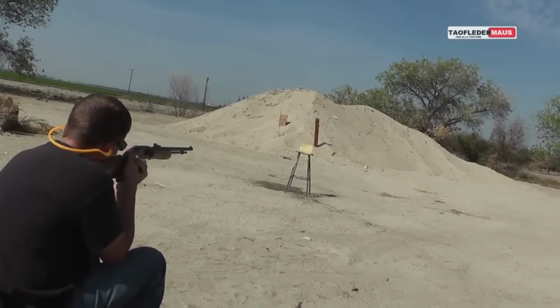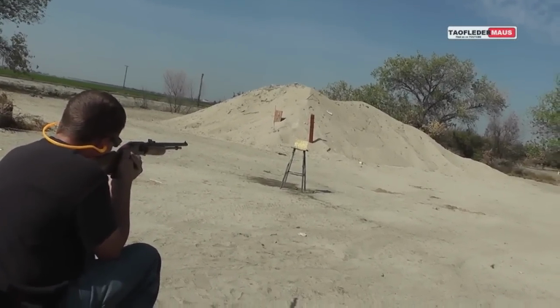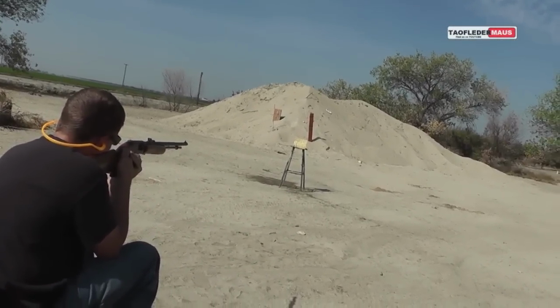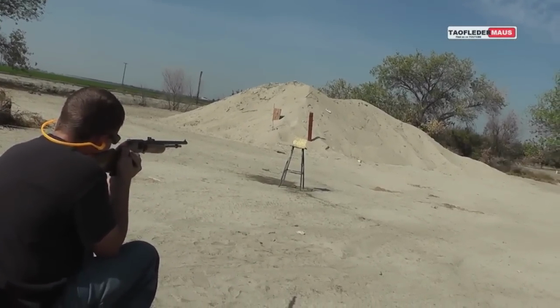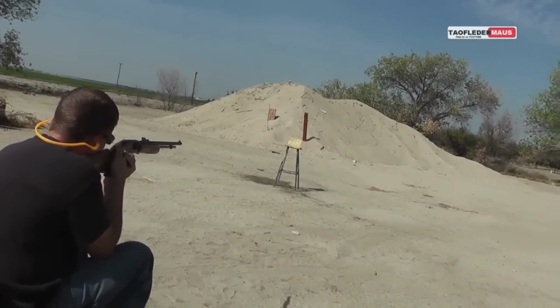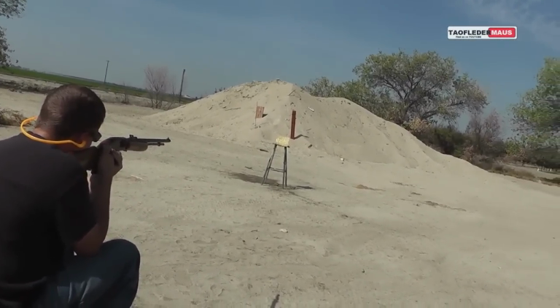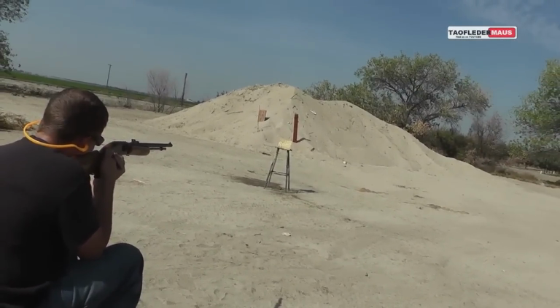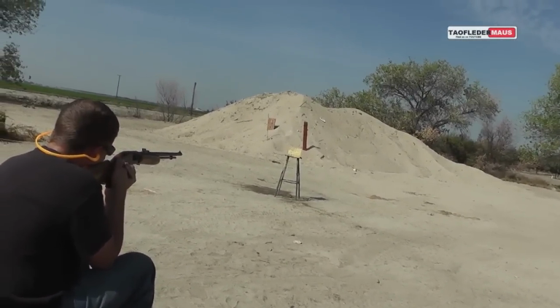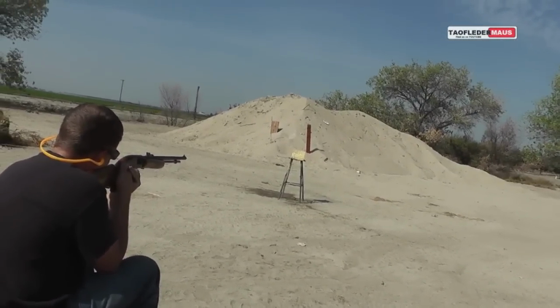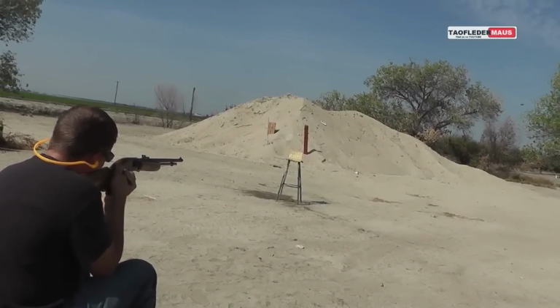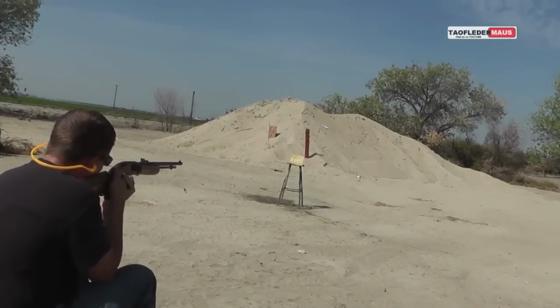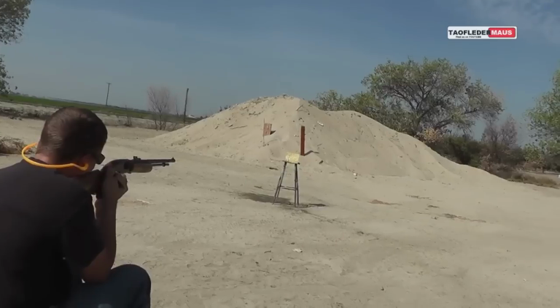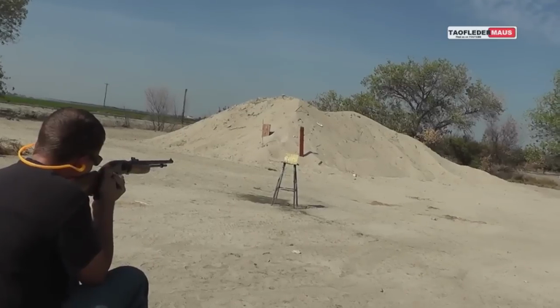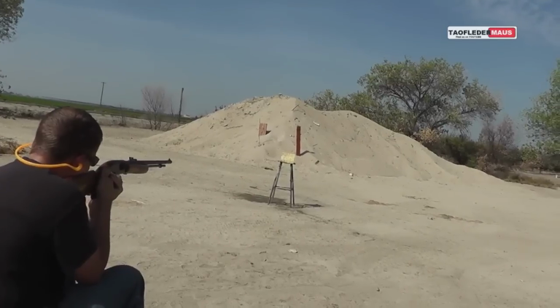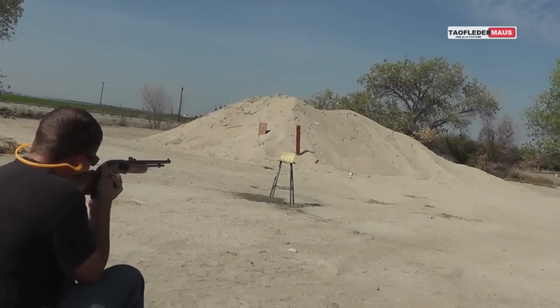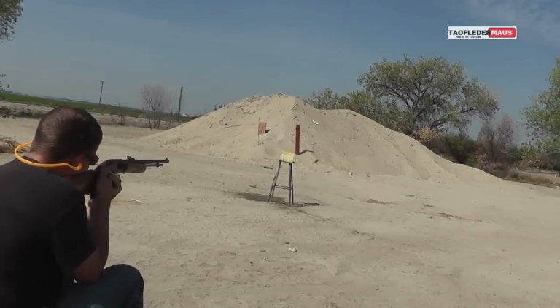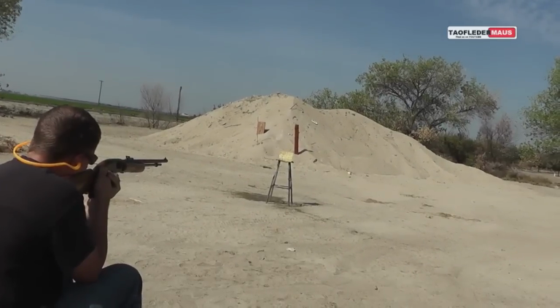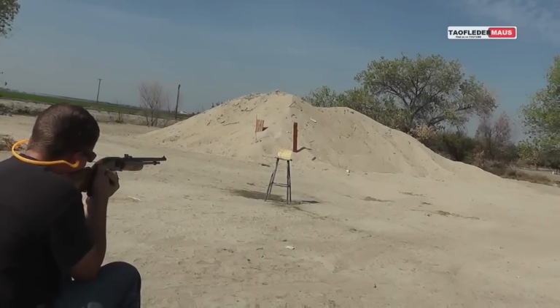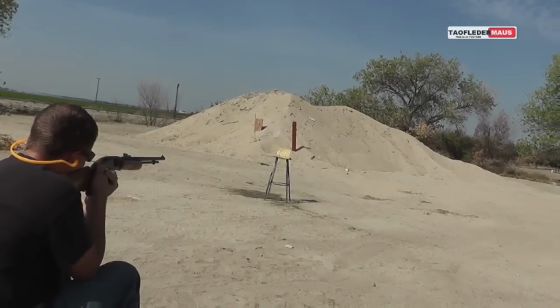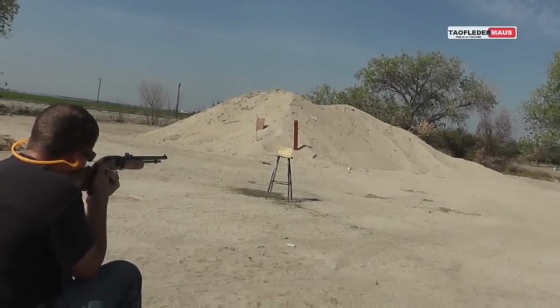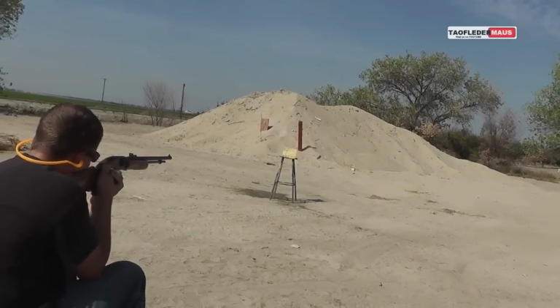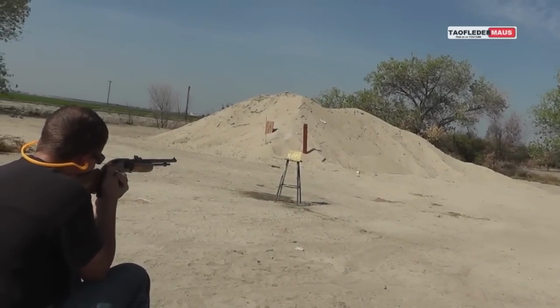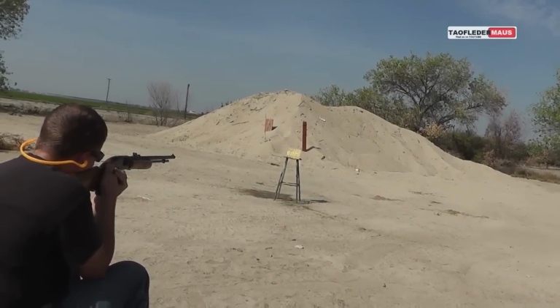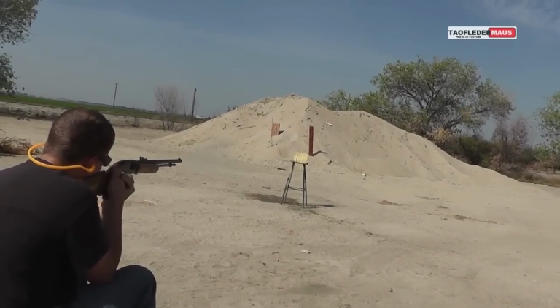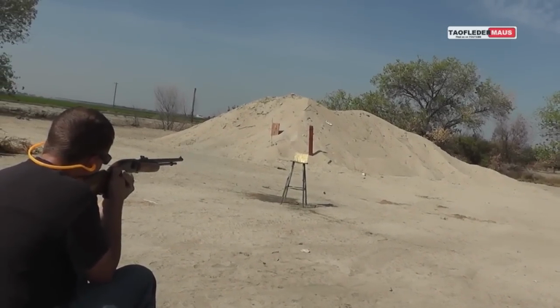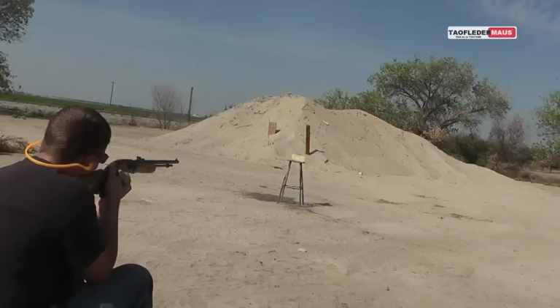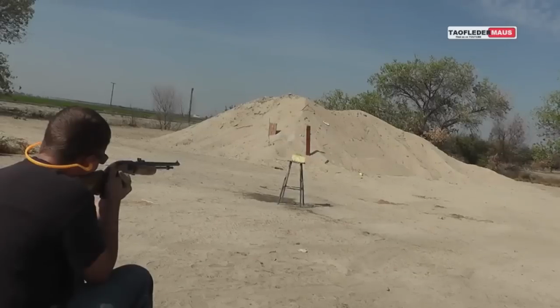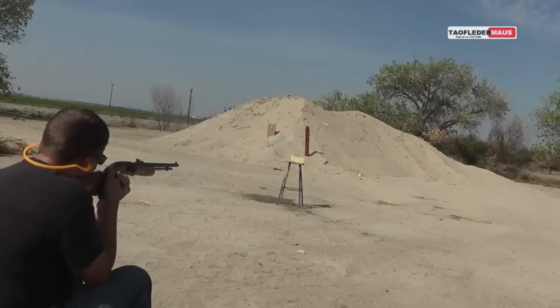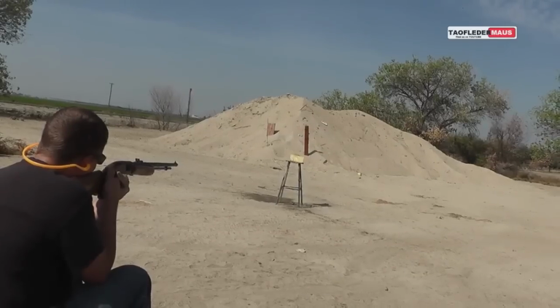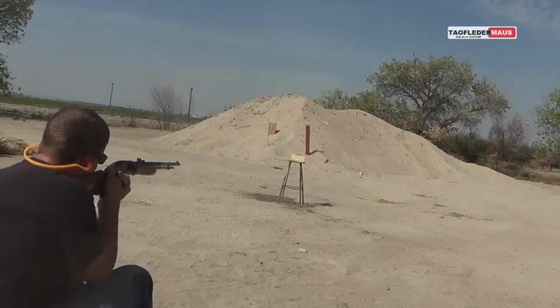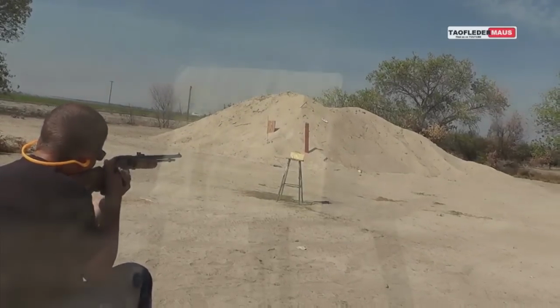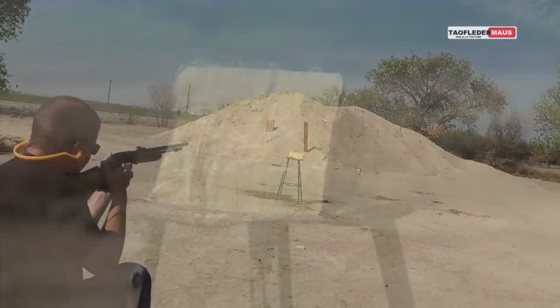14 grain pellet versus body armor, whenever you're ready. Nice shot.